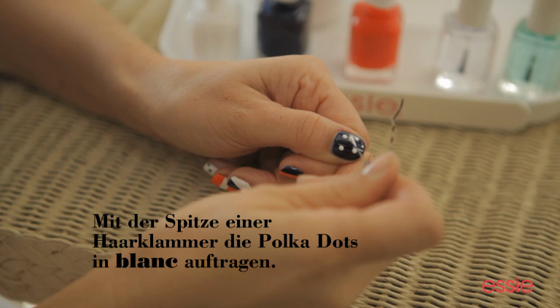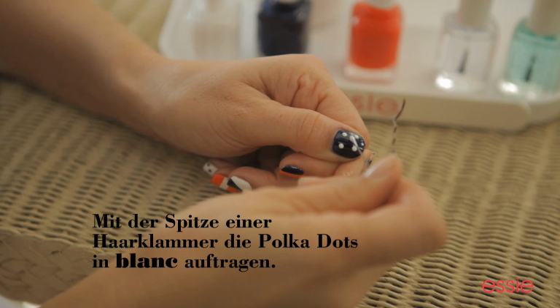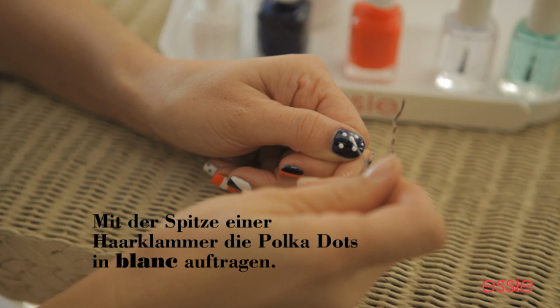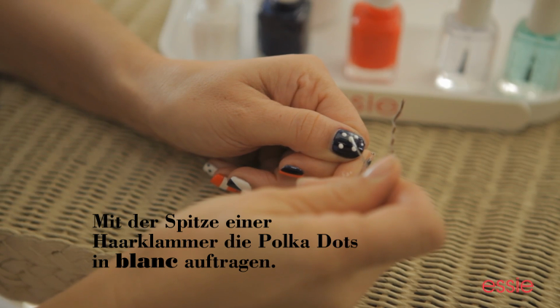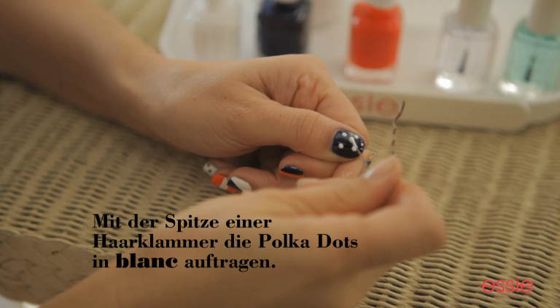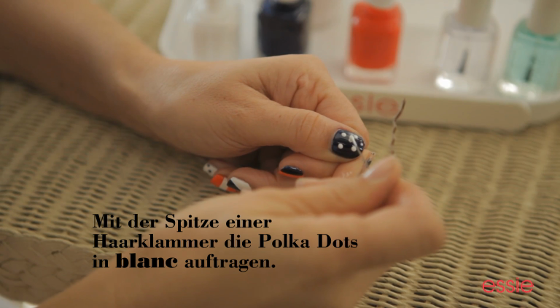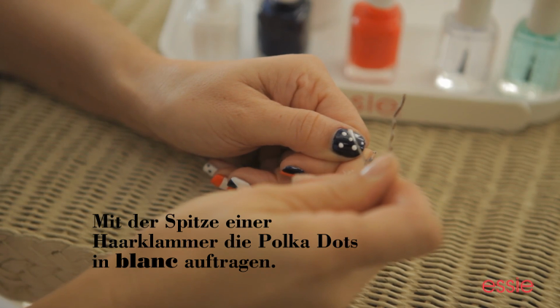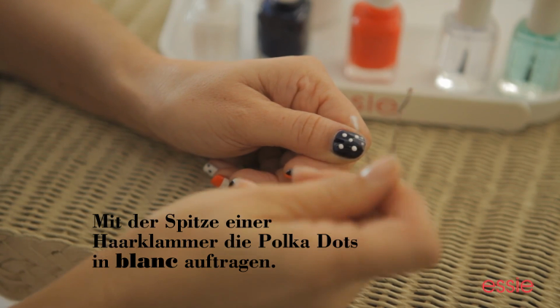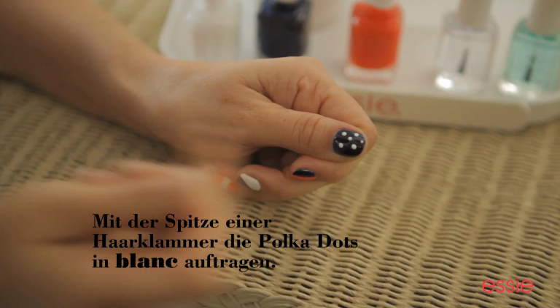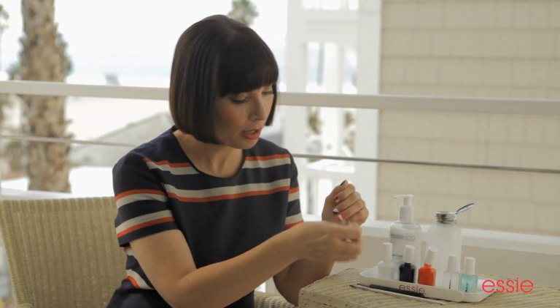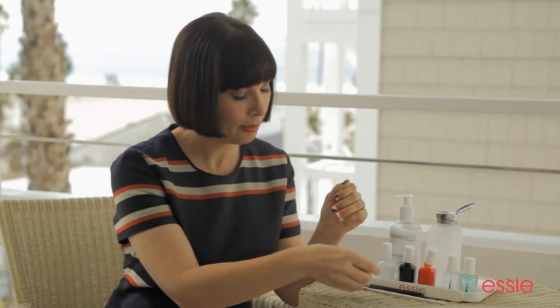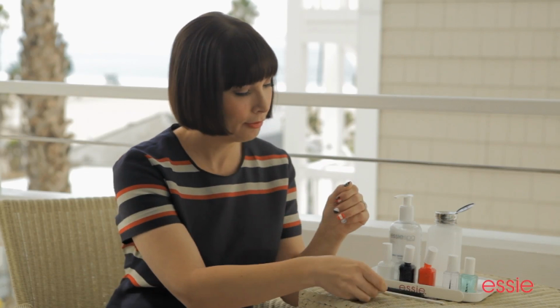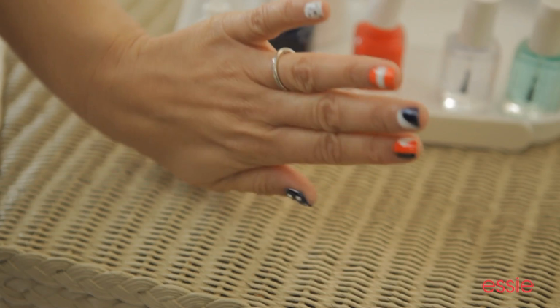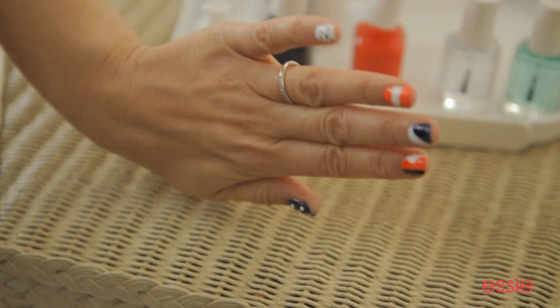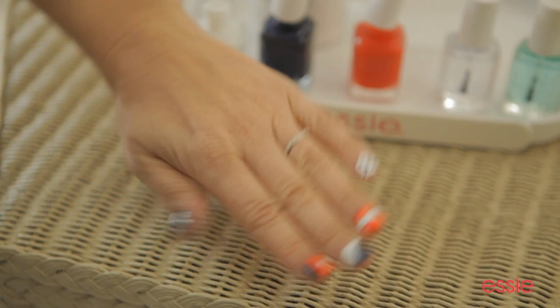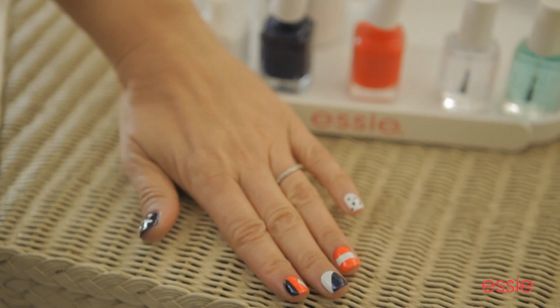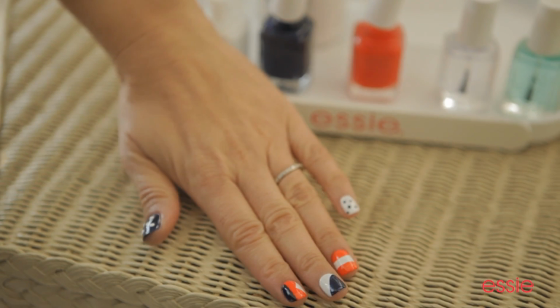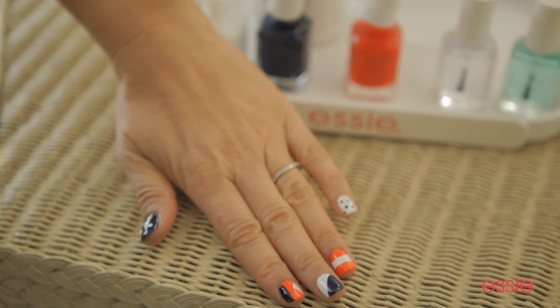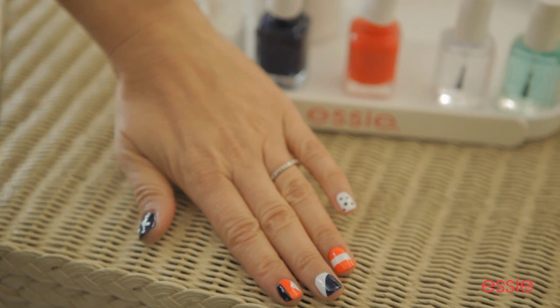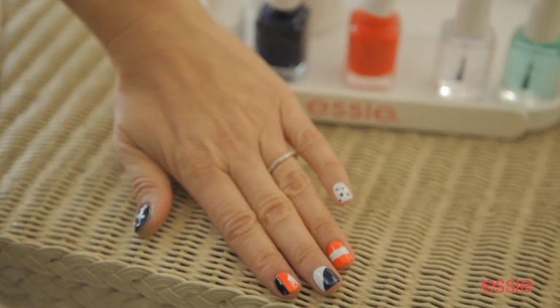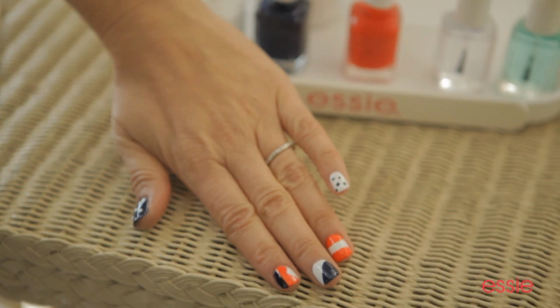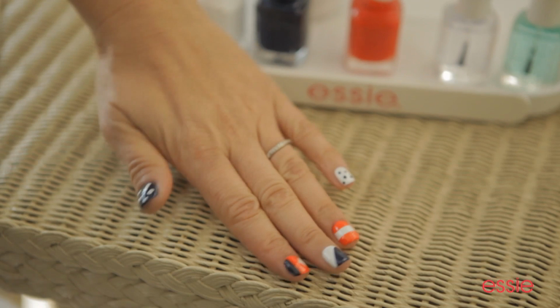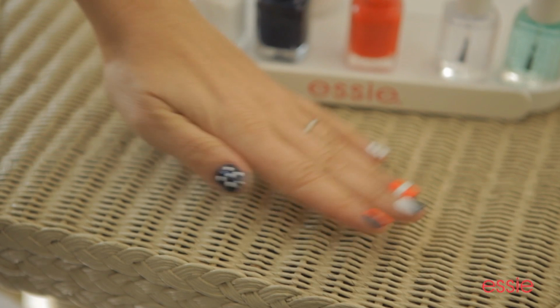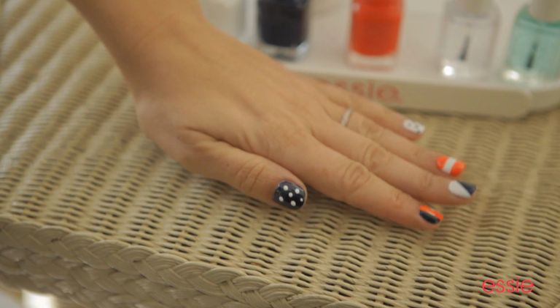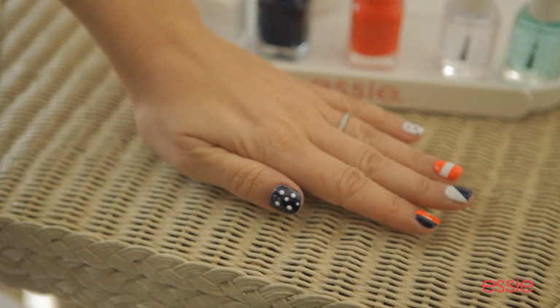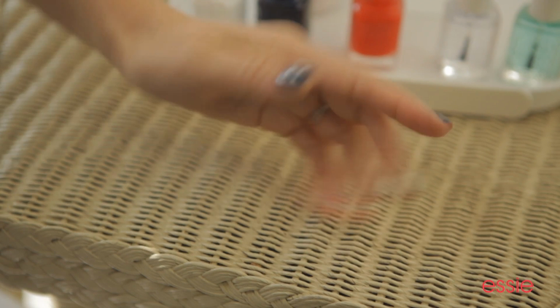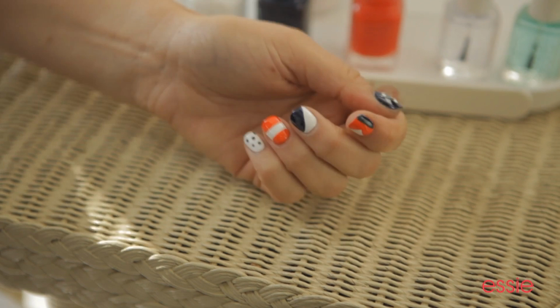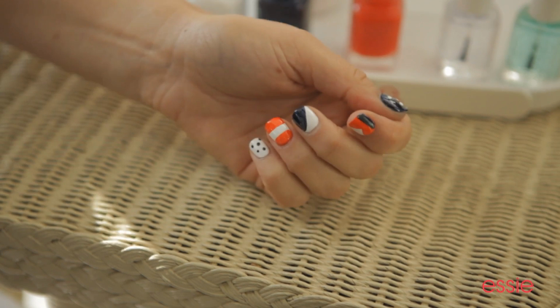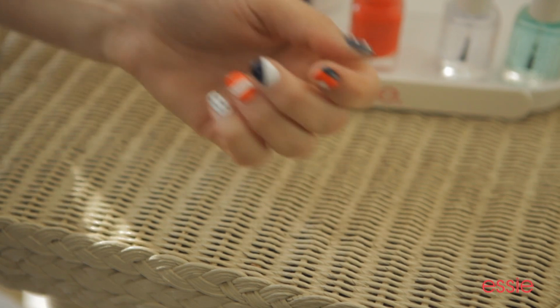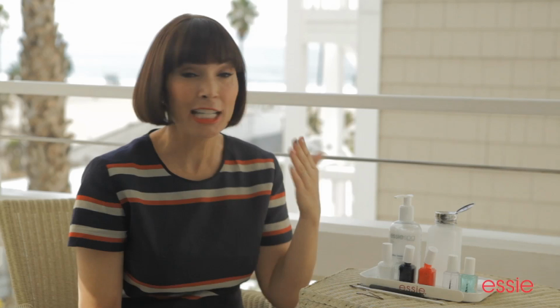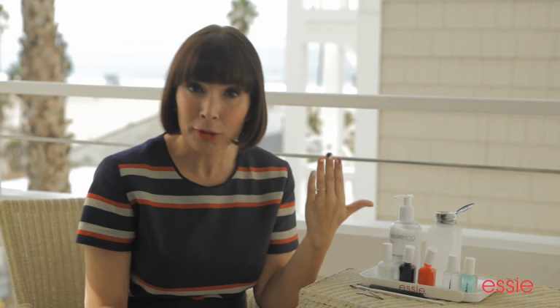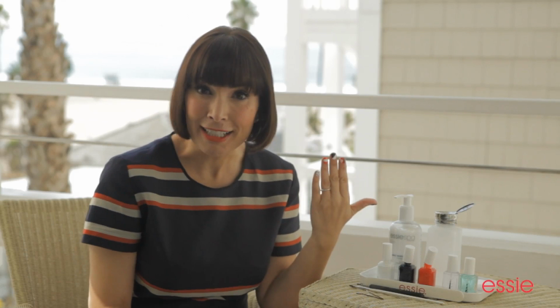My last polka dot — there it is, my nautical look. It's so easy. It's a breeze.